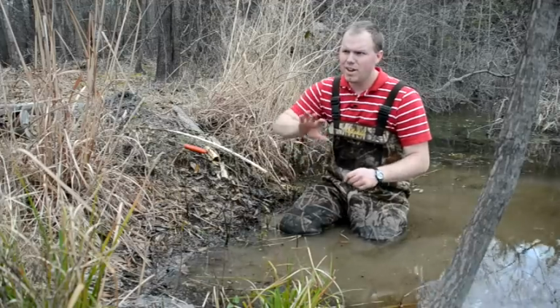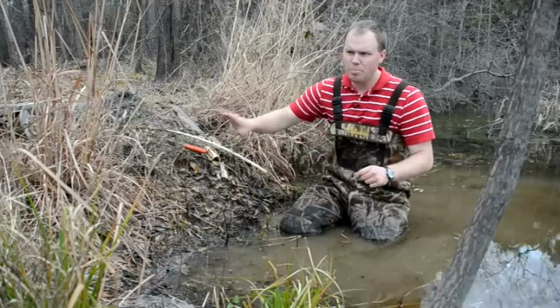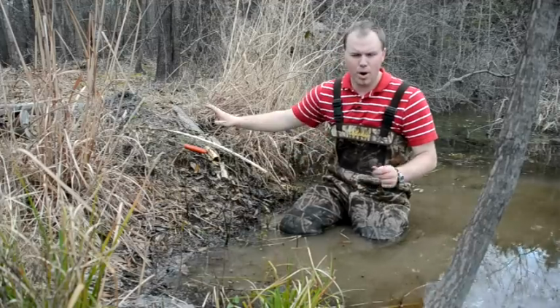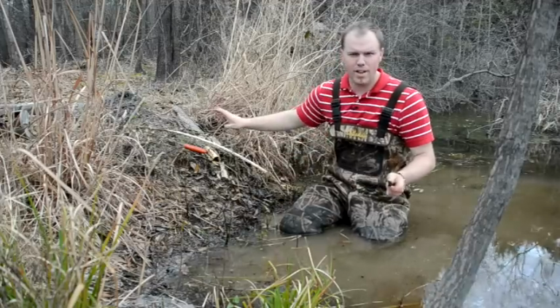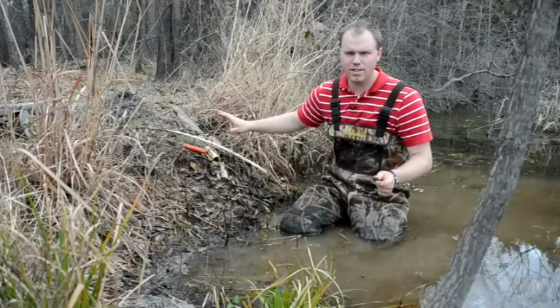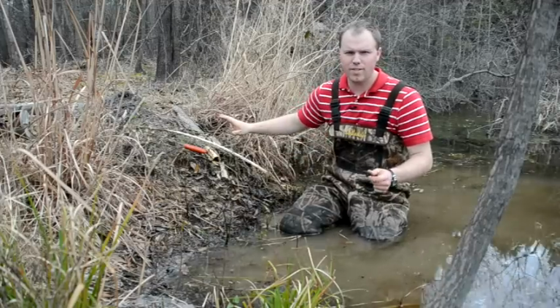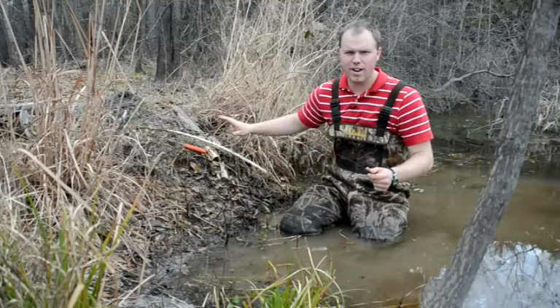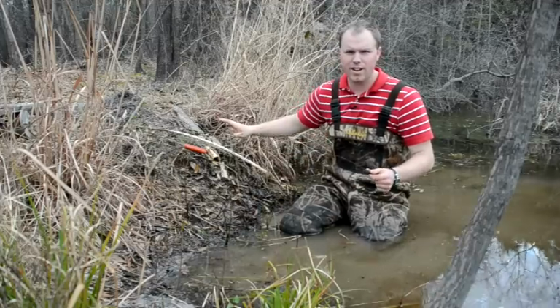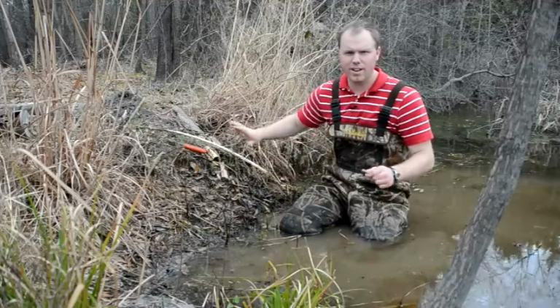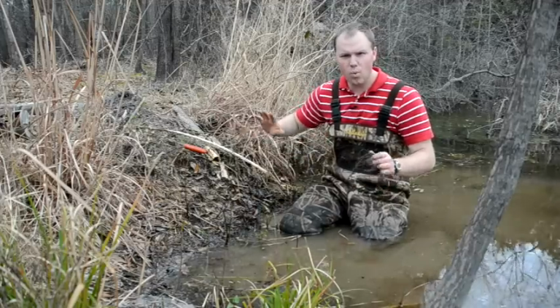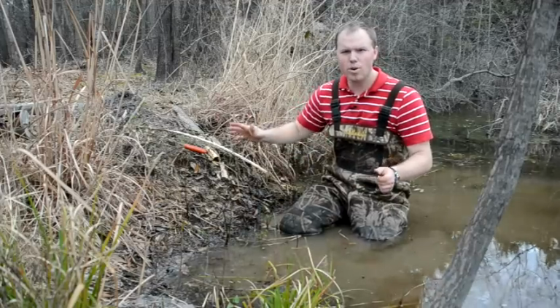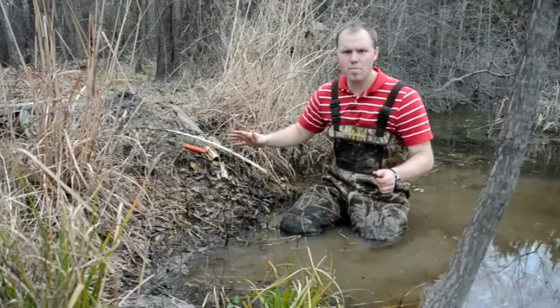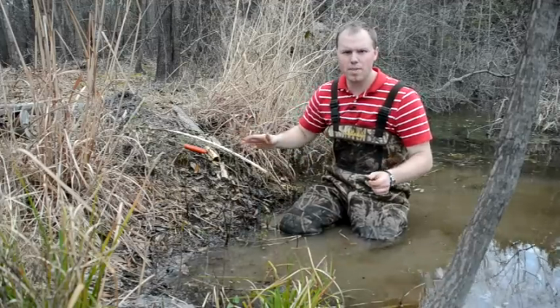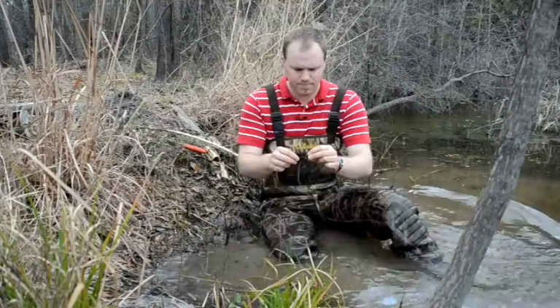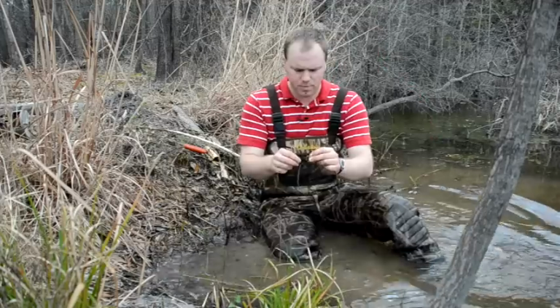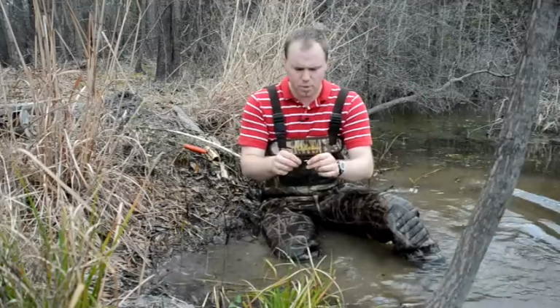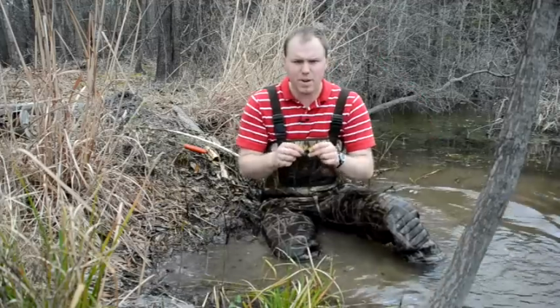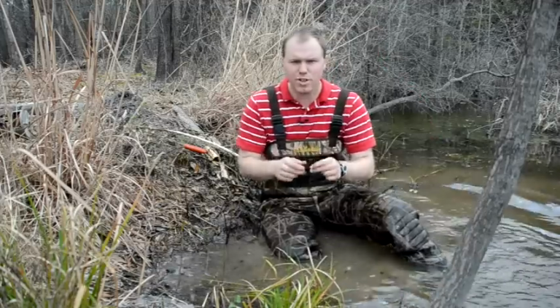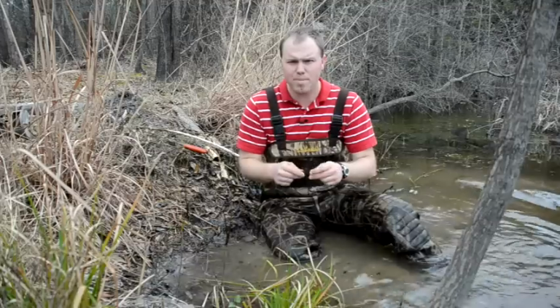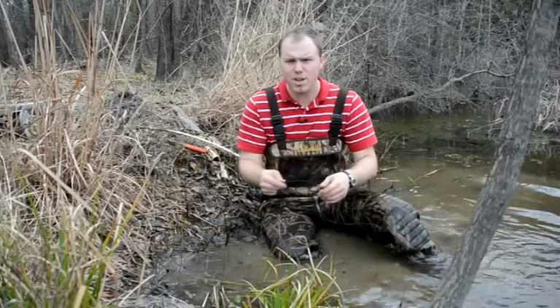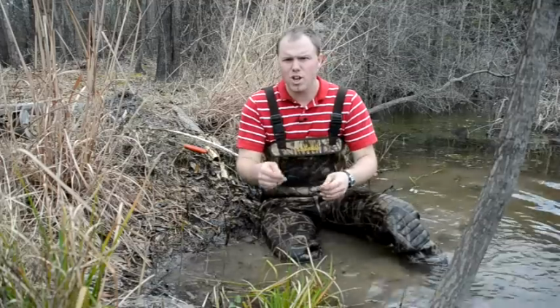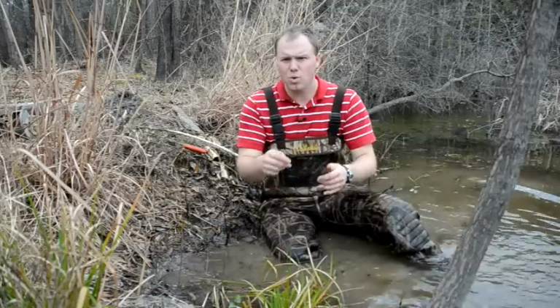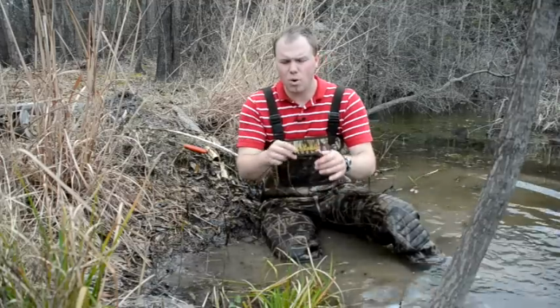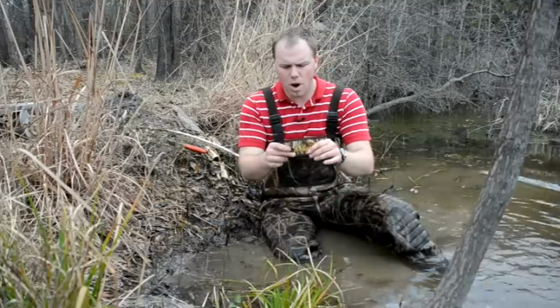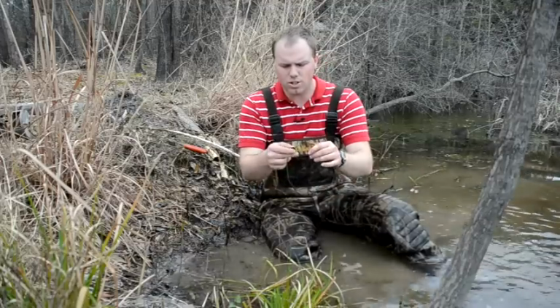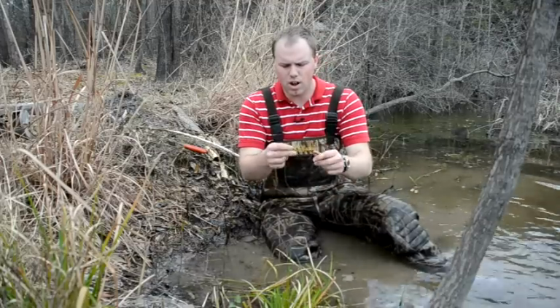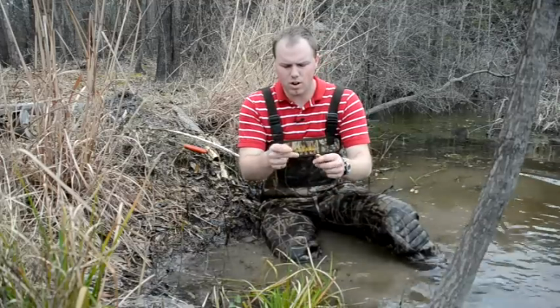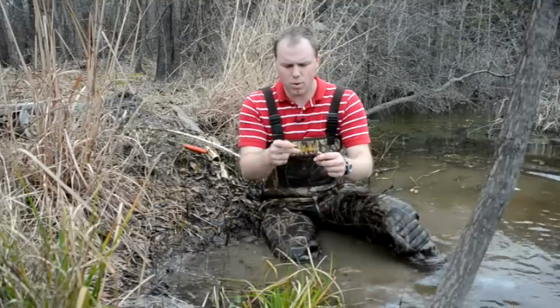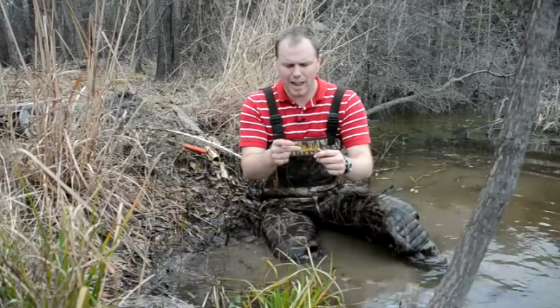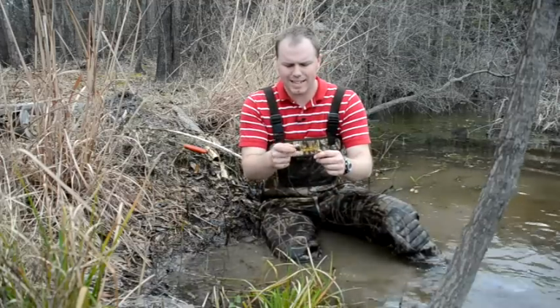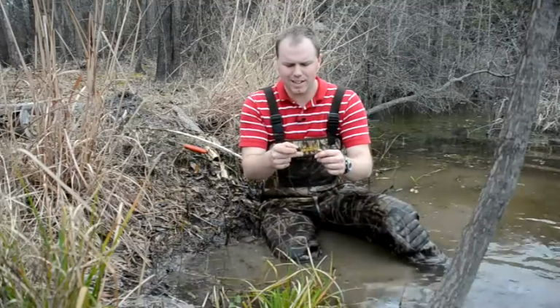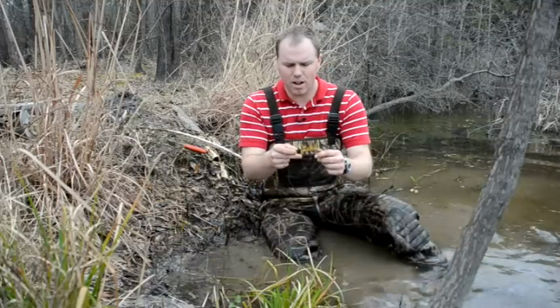Put all that stuff out of your head, don't worry about that. When you're beaver trapping, you want a washer lock or a relaxing lock.